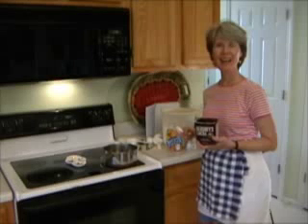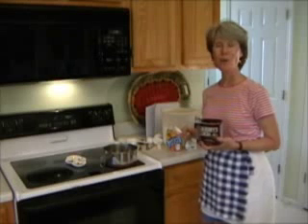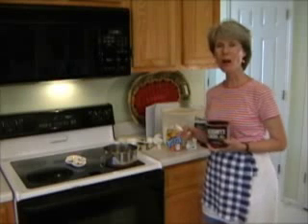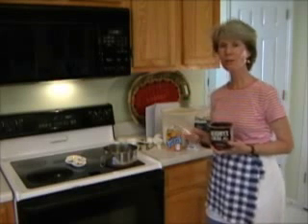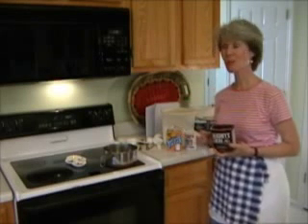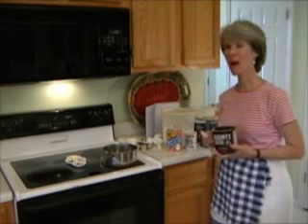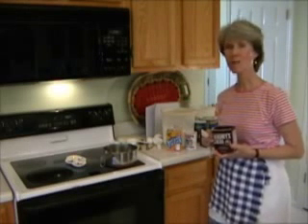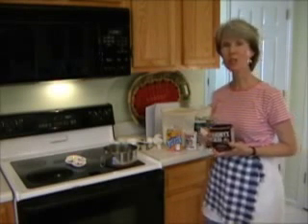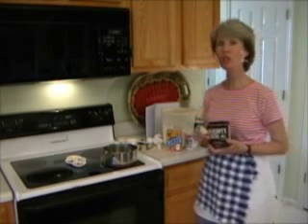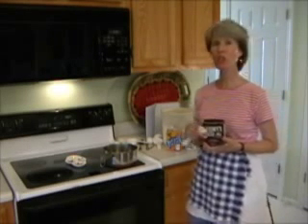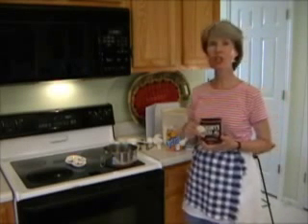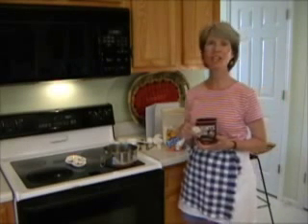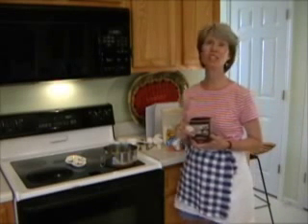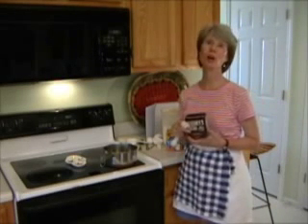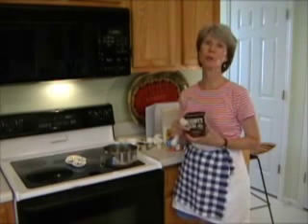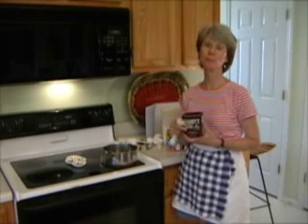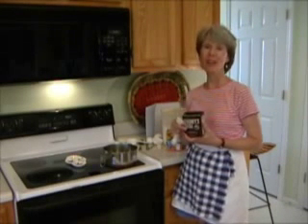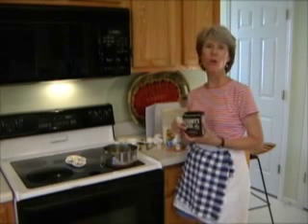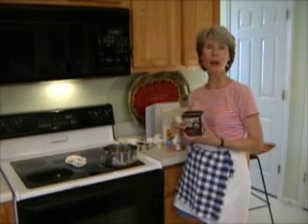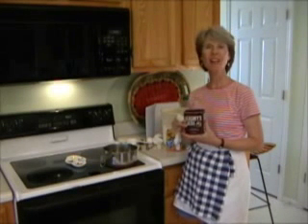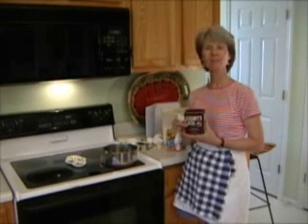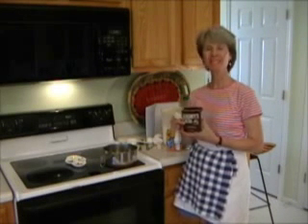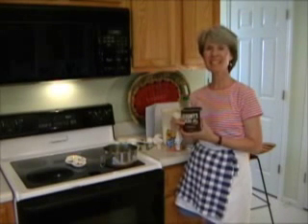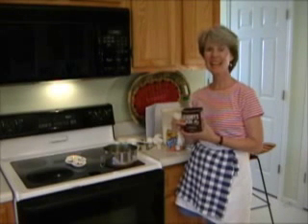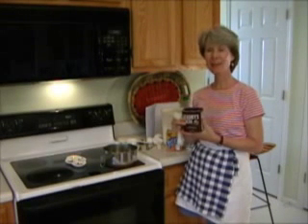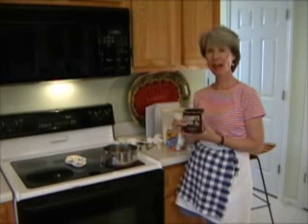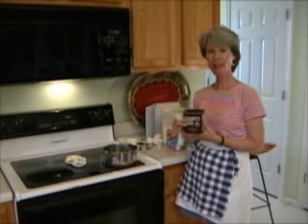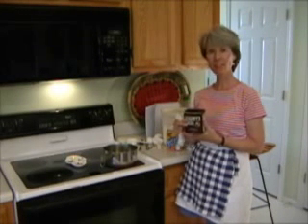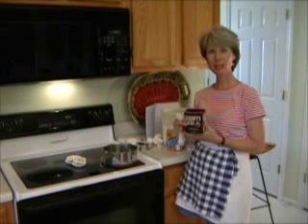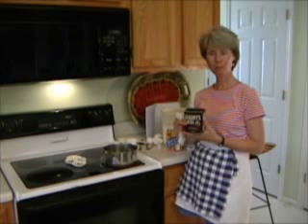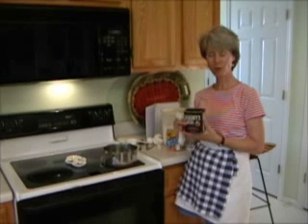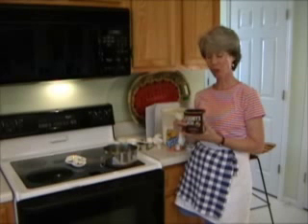Welcome to the Mom Jr. Cooking Show. Today we have a tip for you.